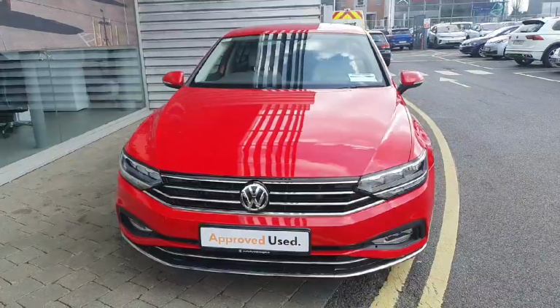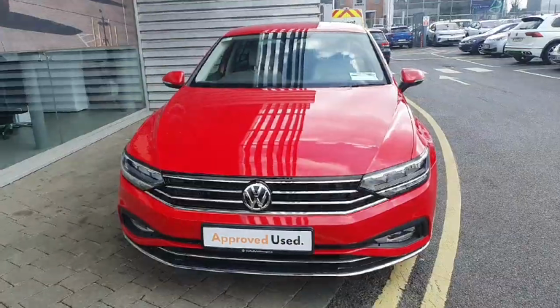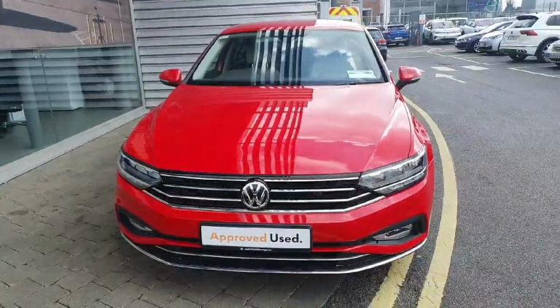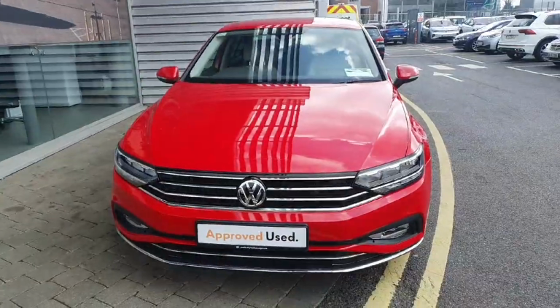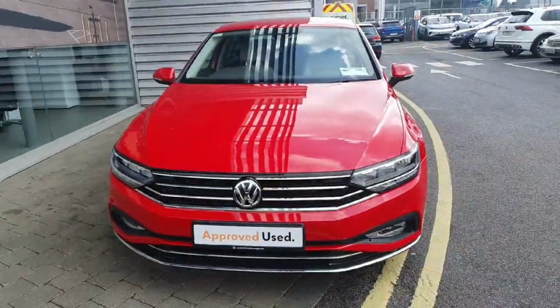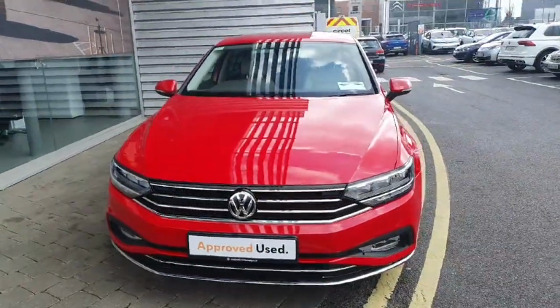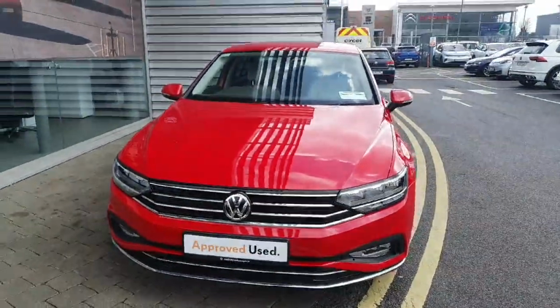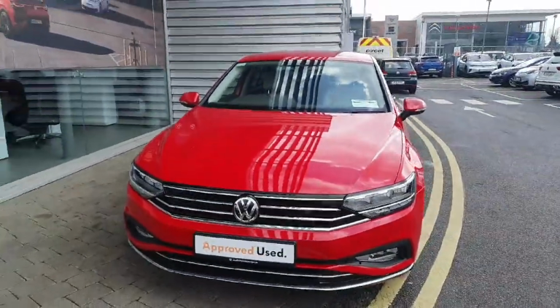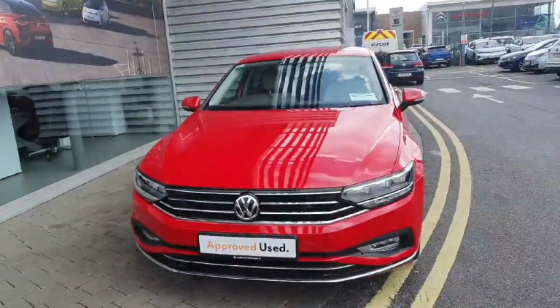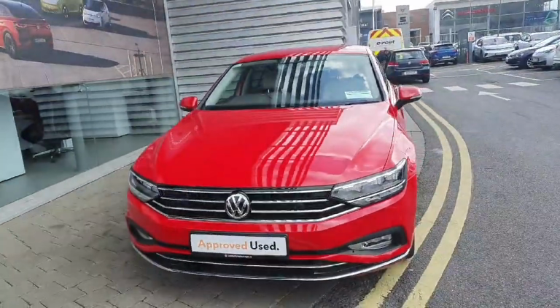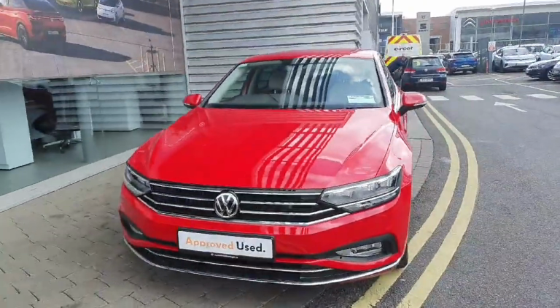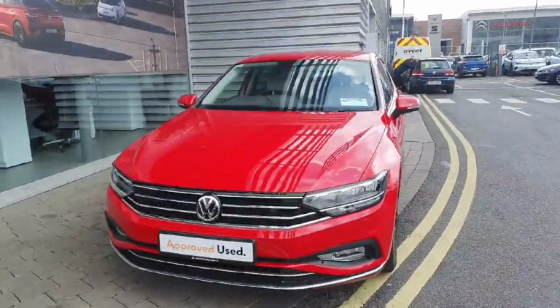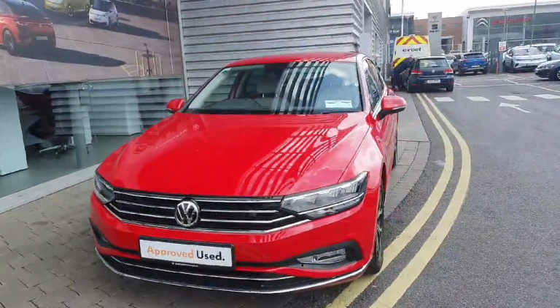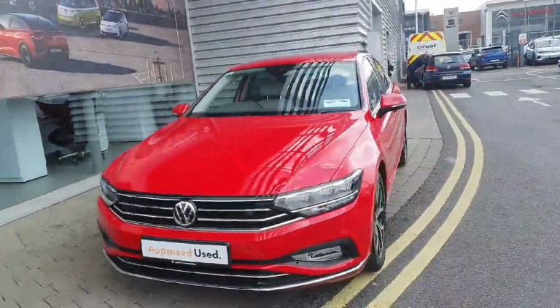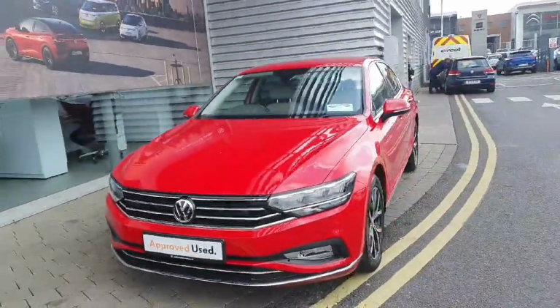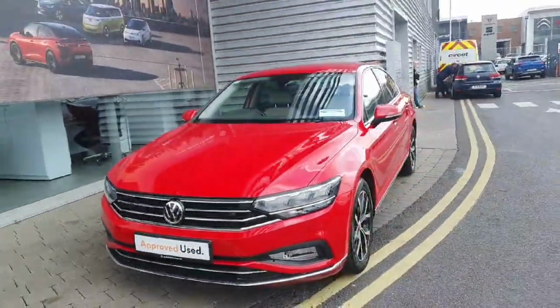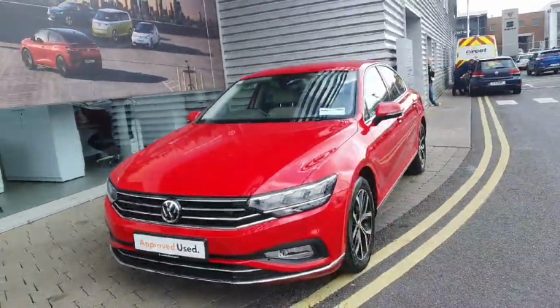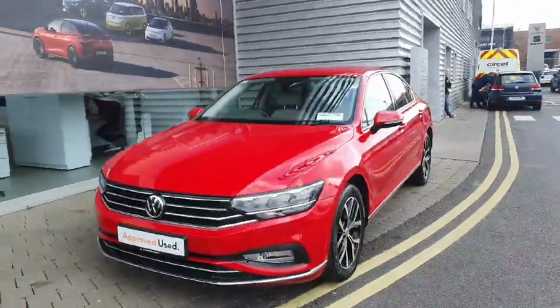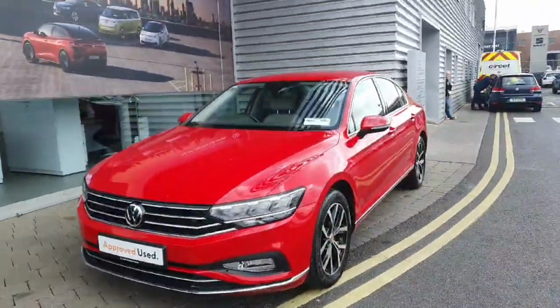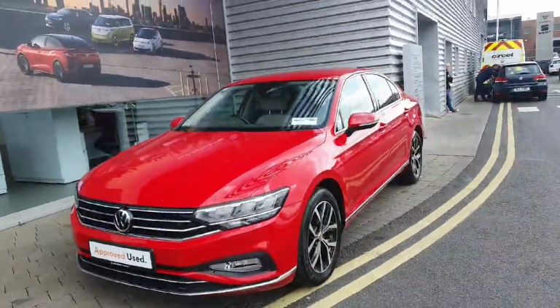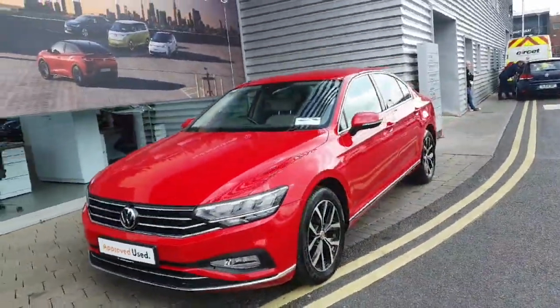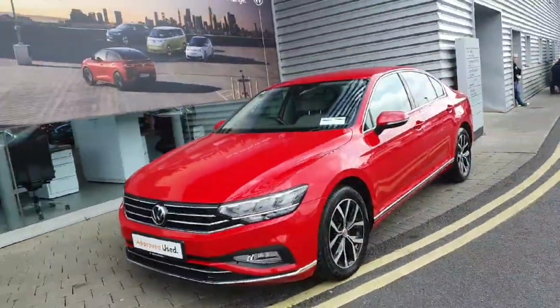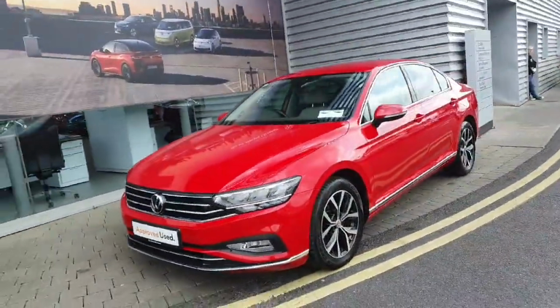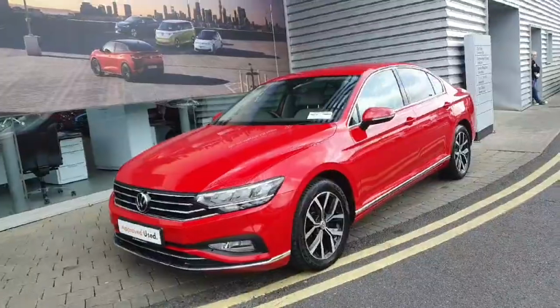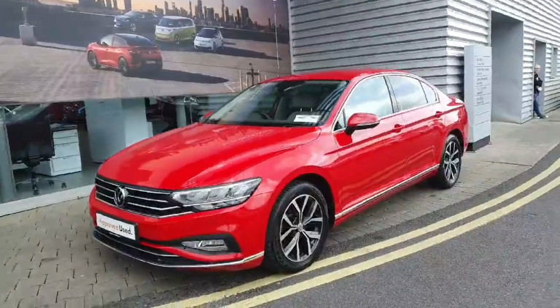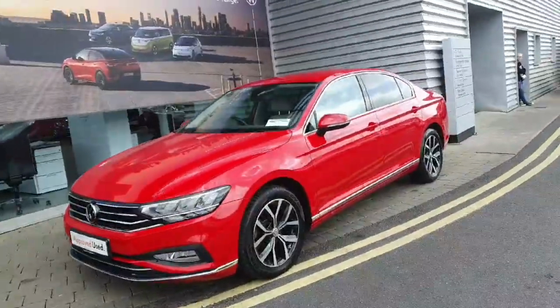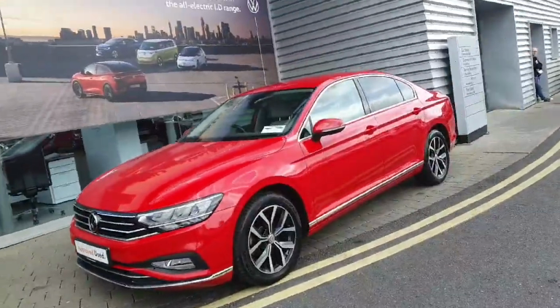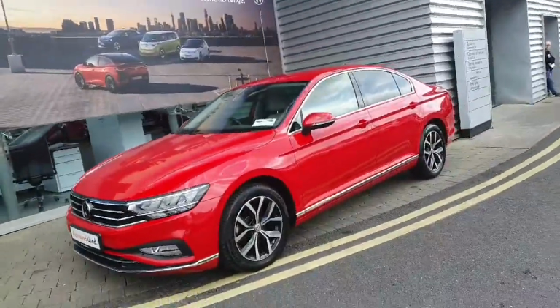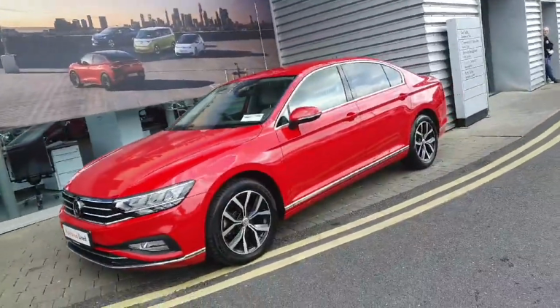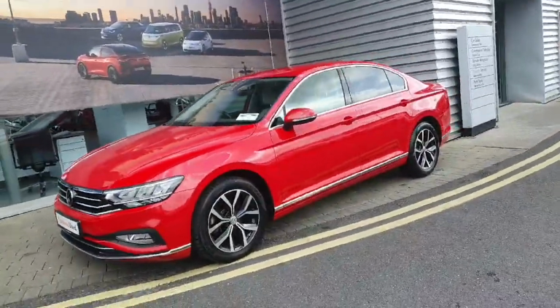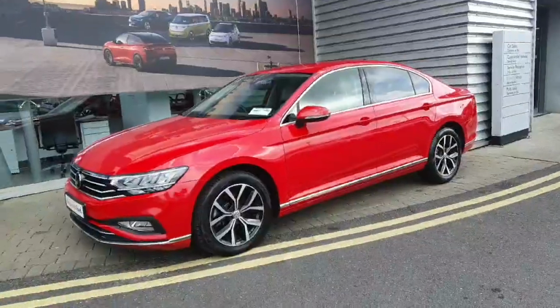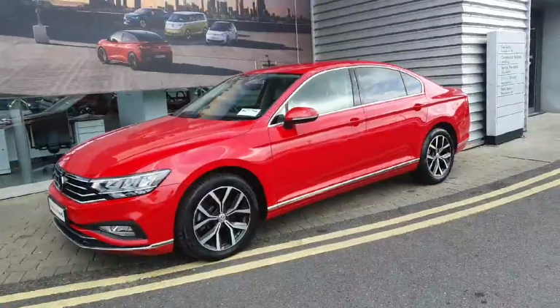Hi everyone, welcome to Joe Duffy Volkswagen Airside. Today we're looking at the 2020 Volkswagen Passat Elegance, finished in metallic red.